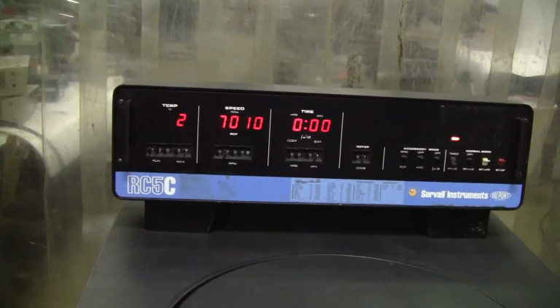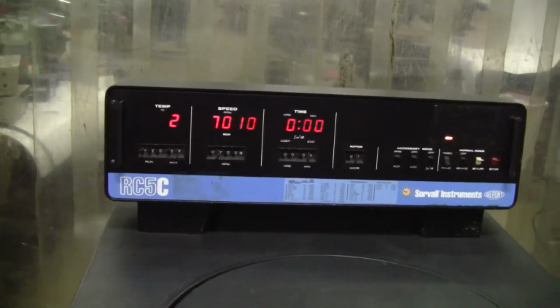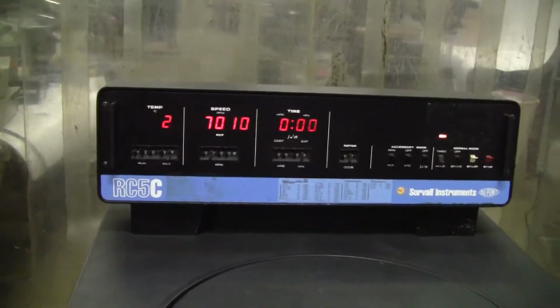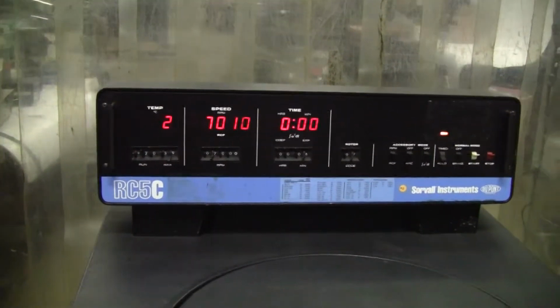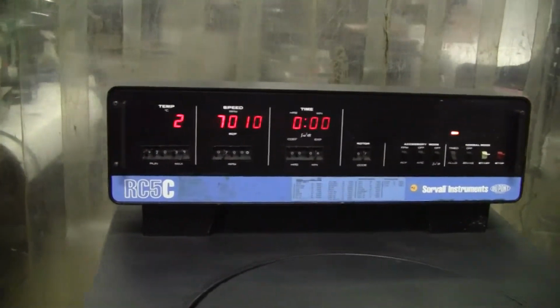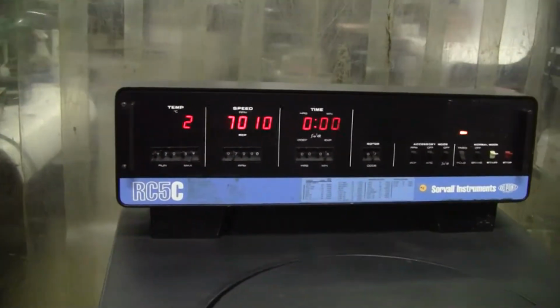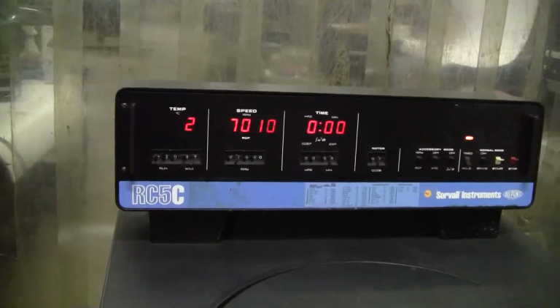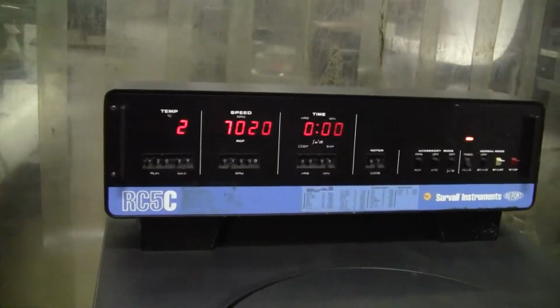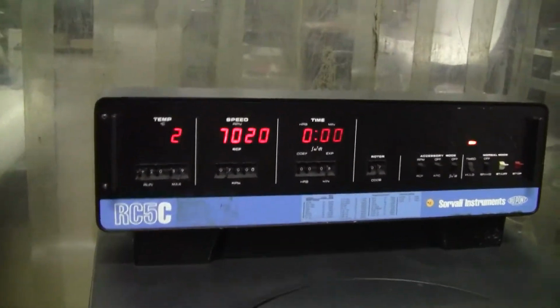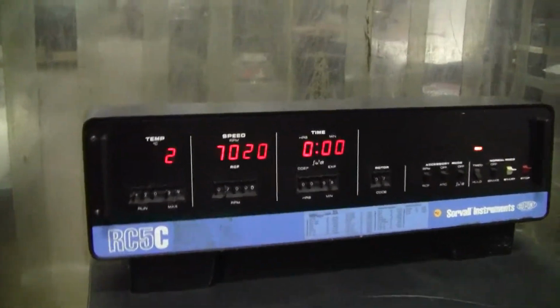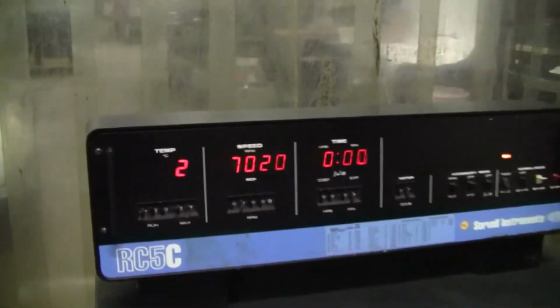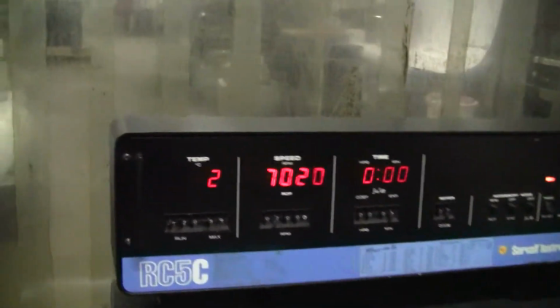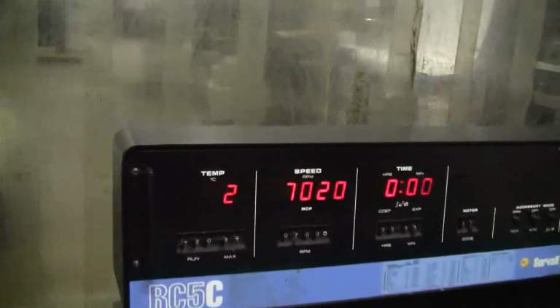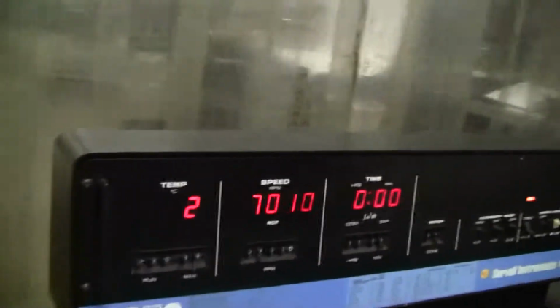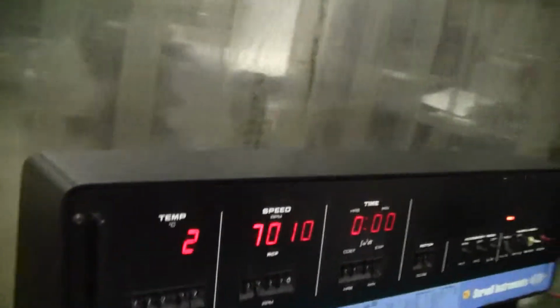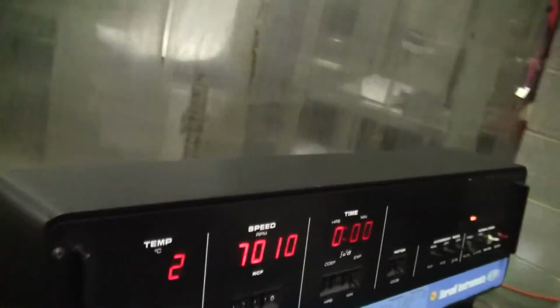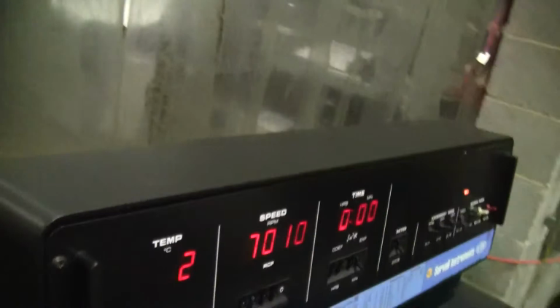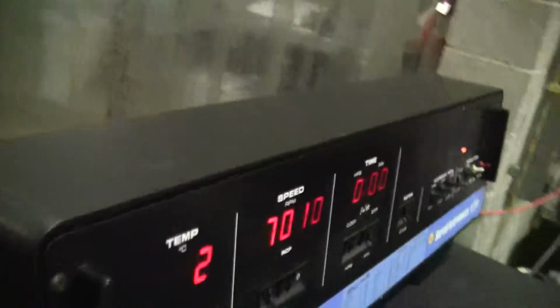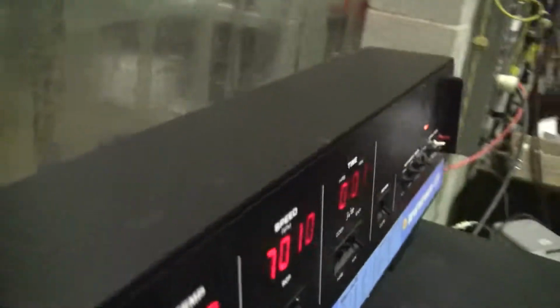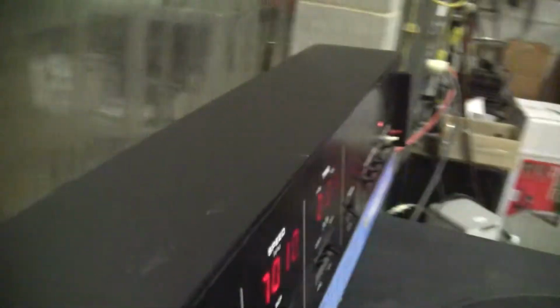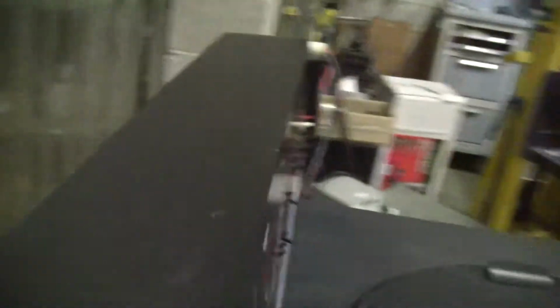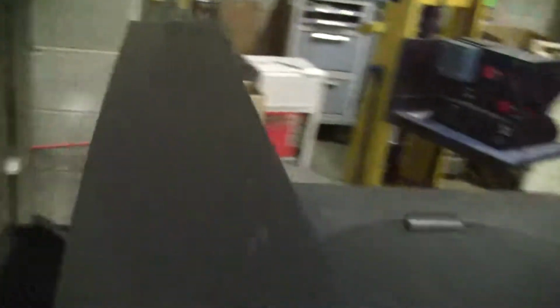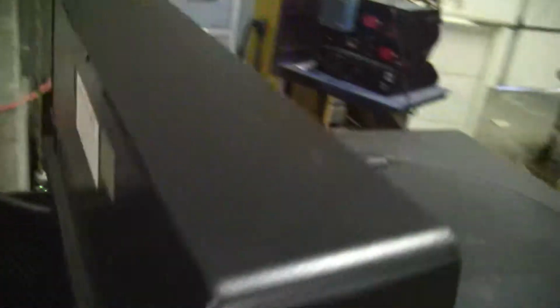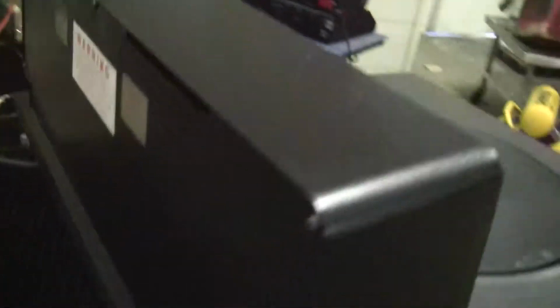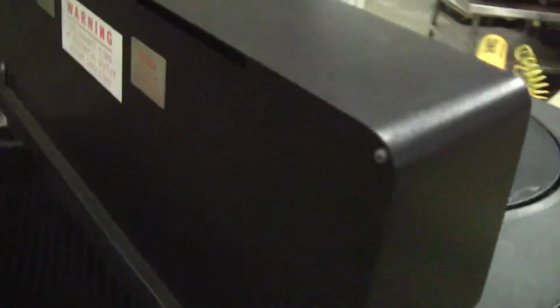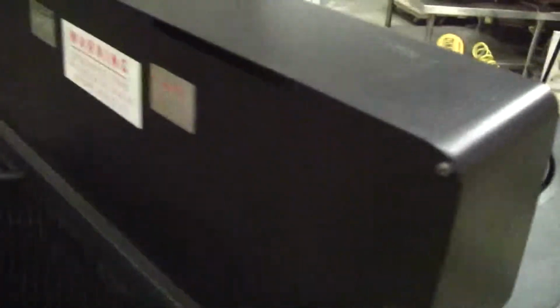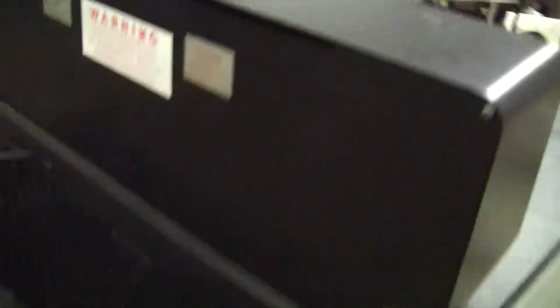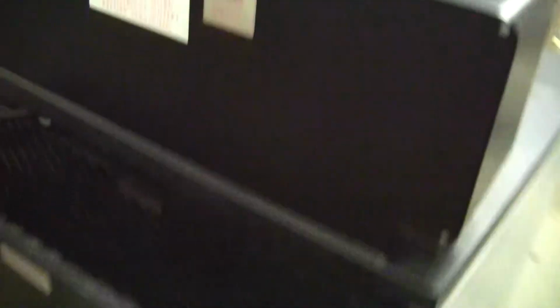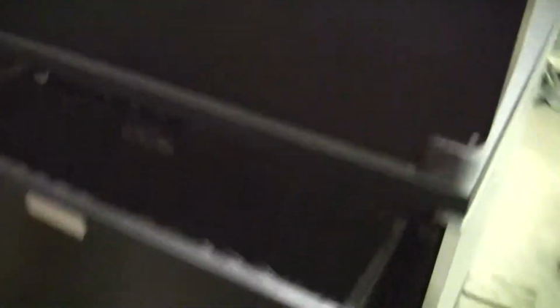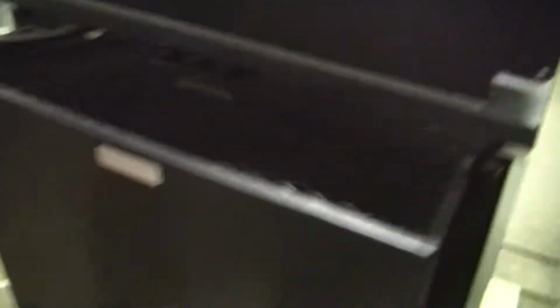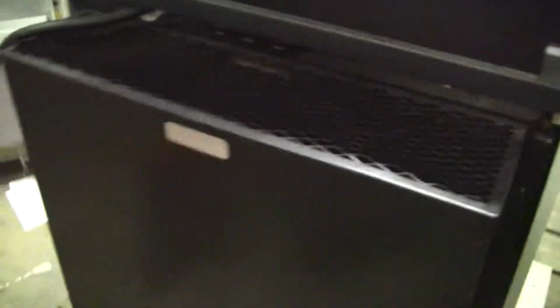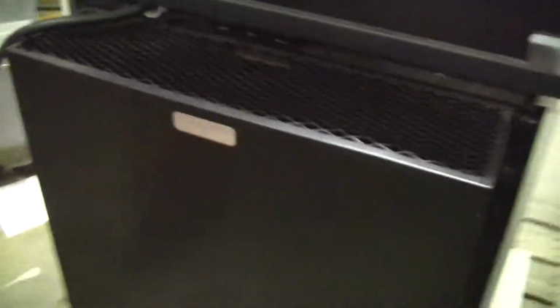Okay, it's up to the set speed. Look at the back of it — not much to see in the back.